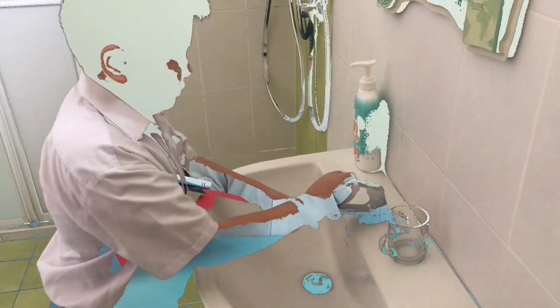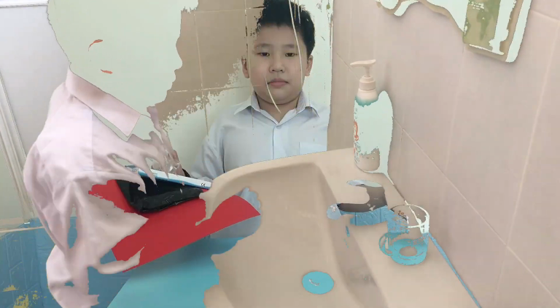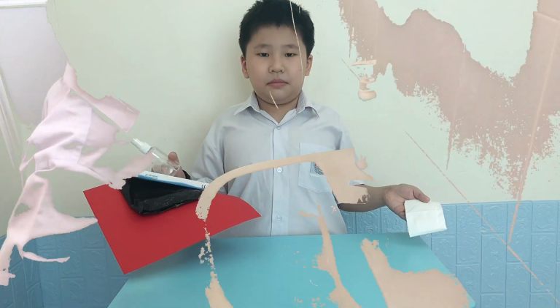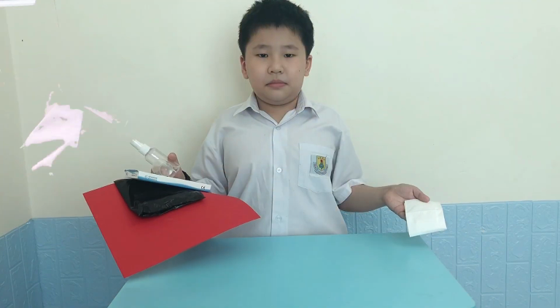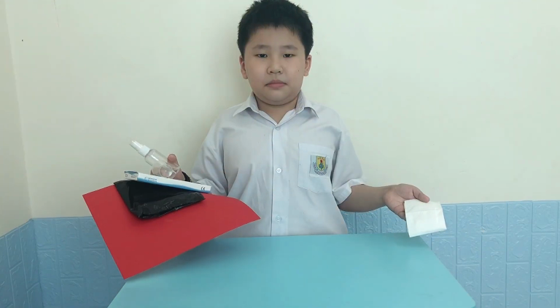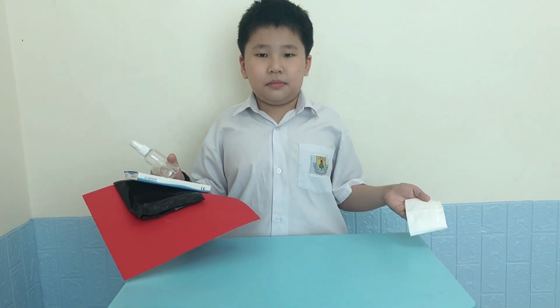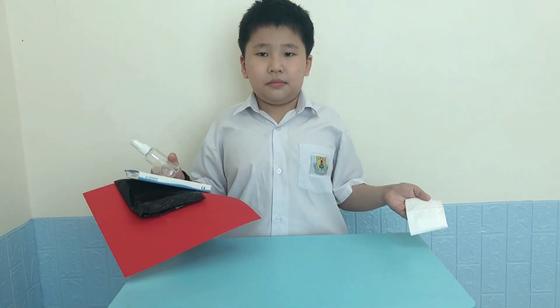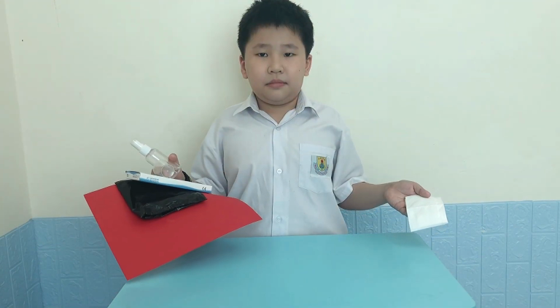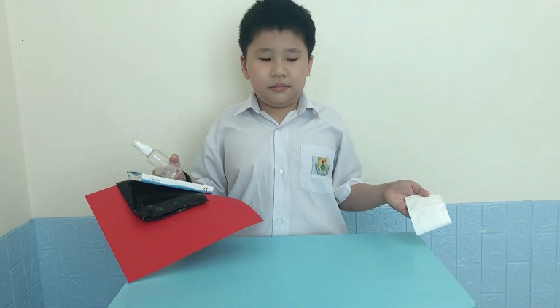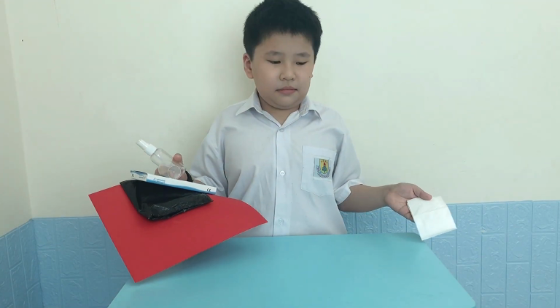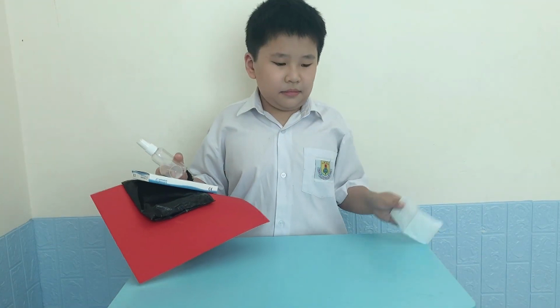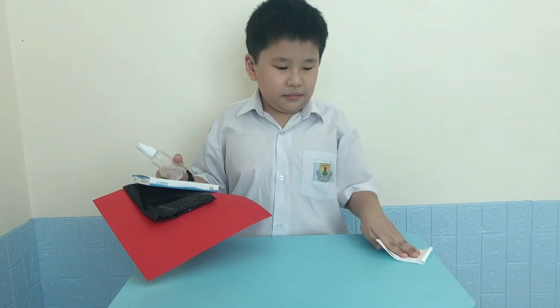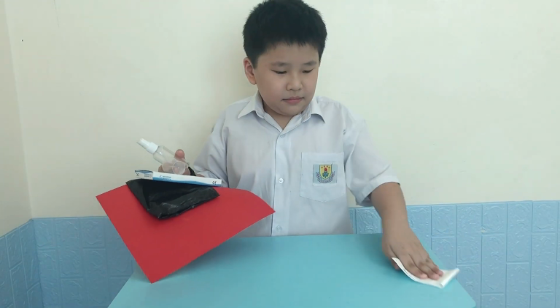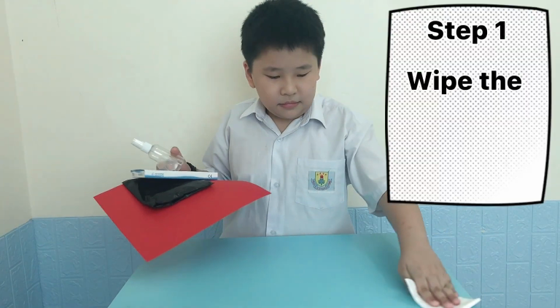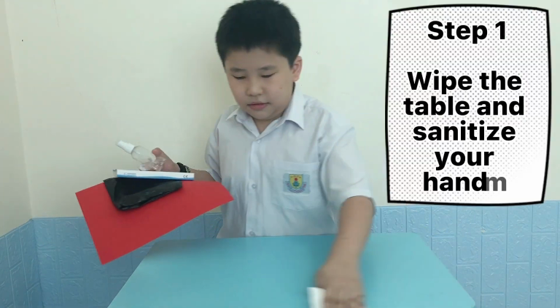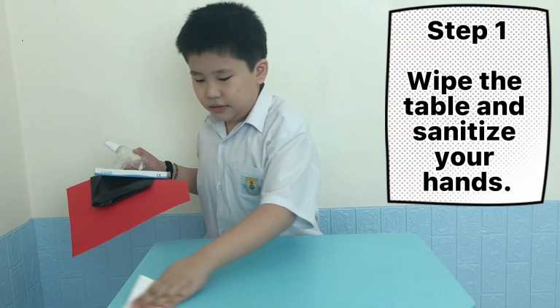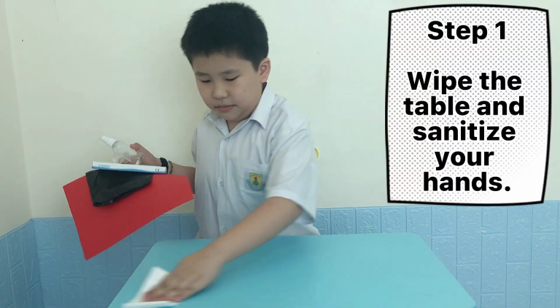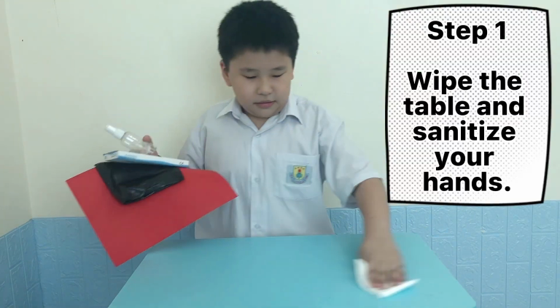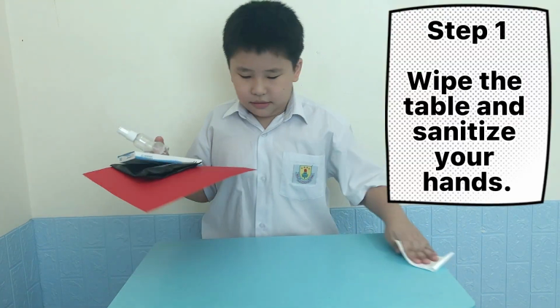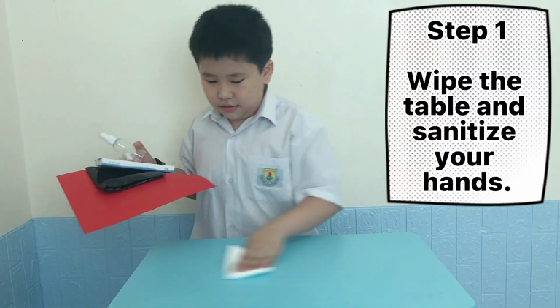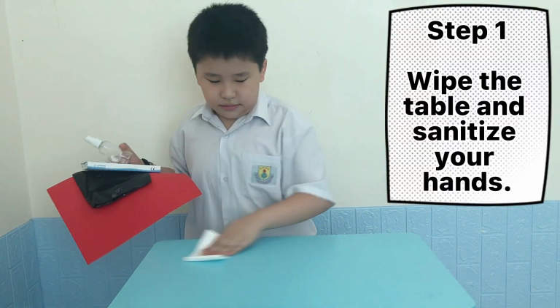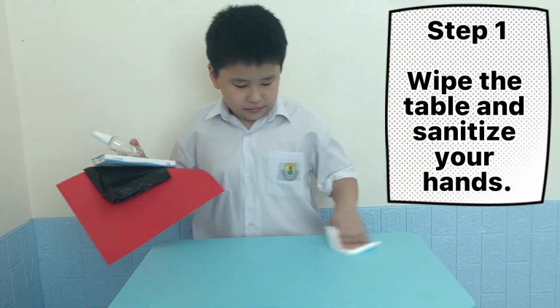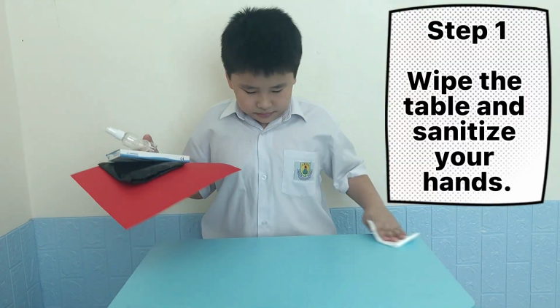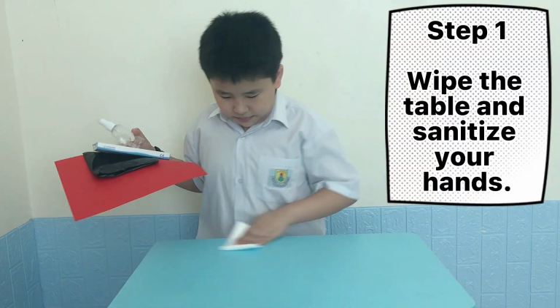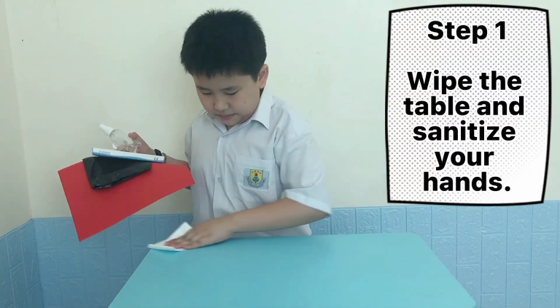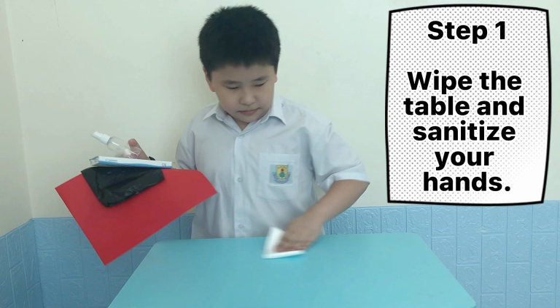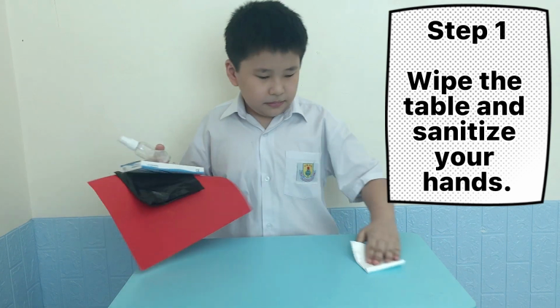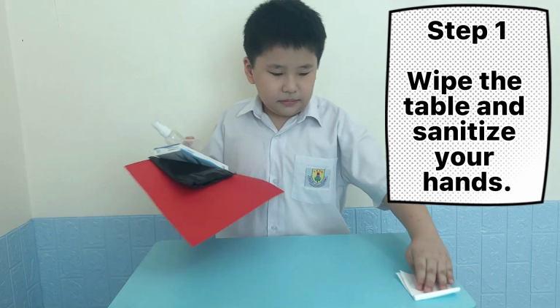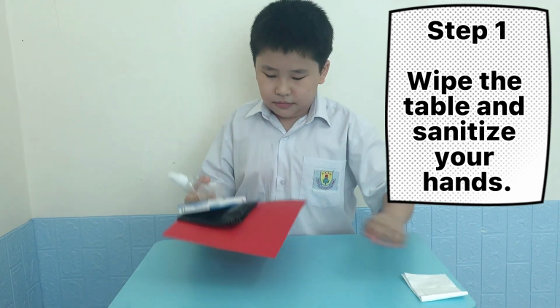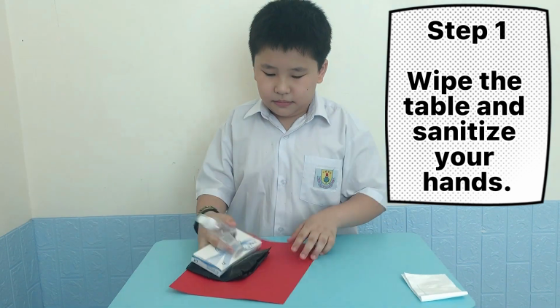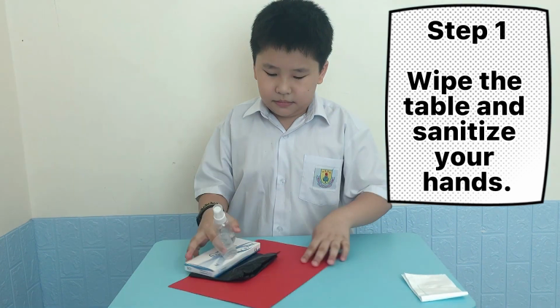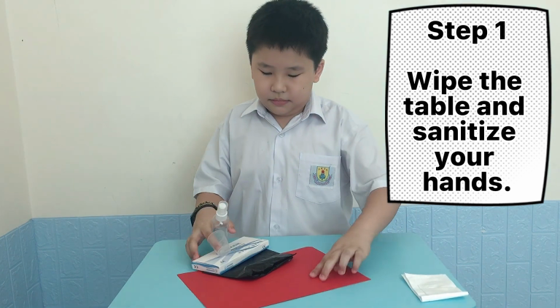Step 1: Wipe the table and sanitize your hands.